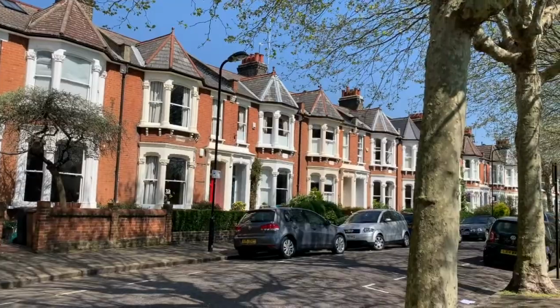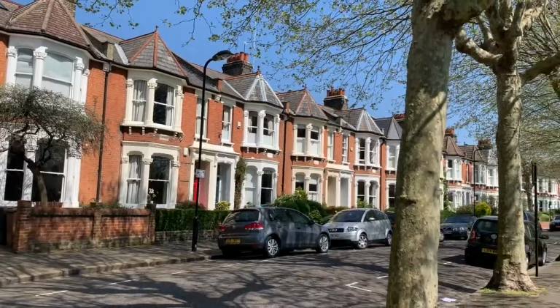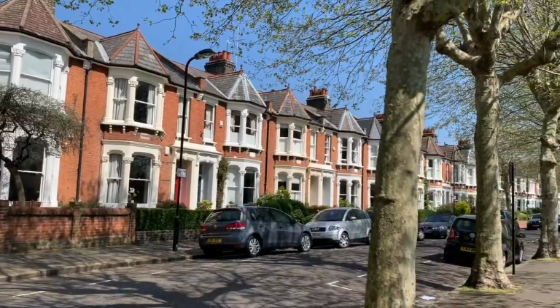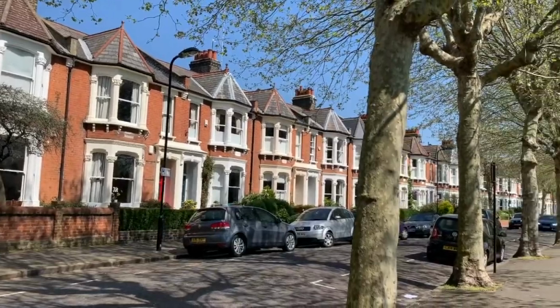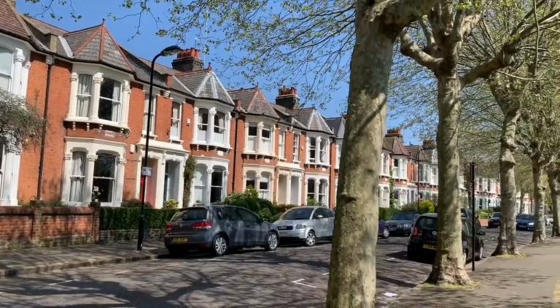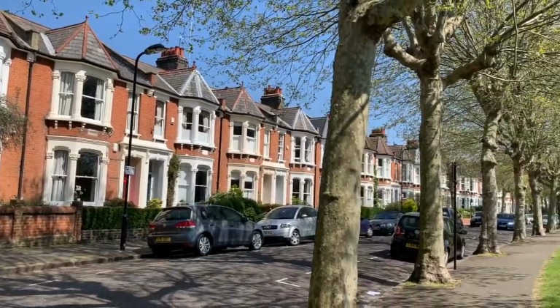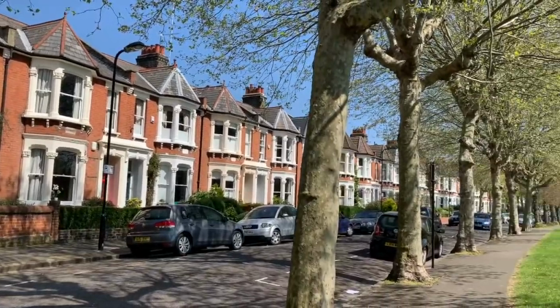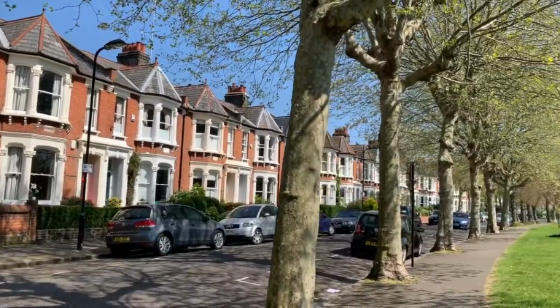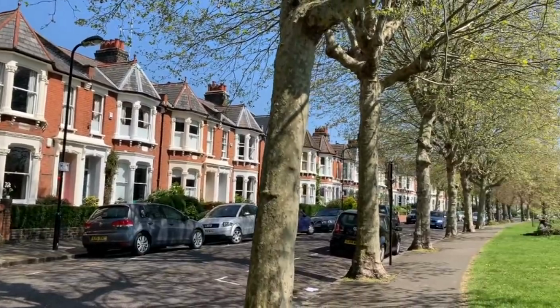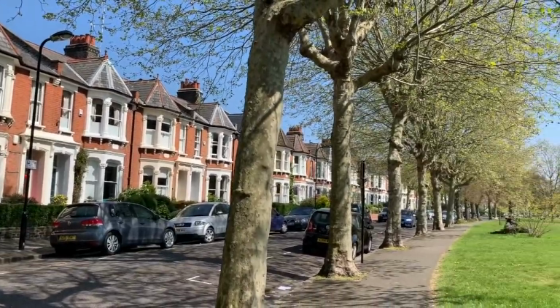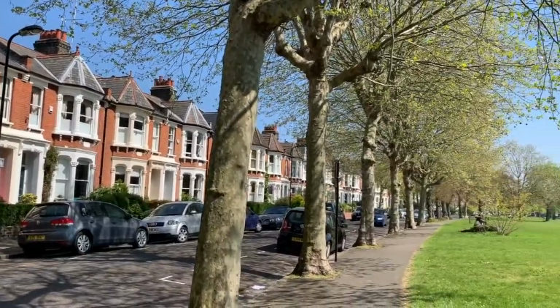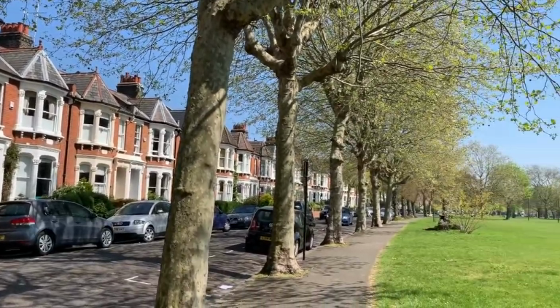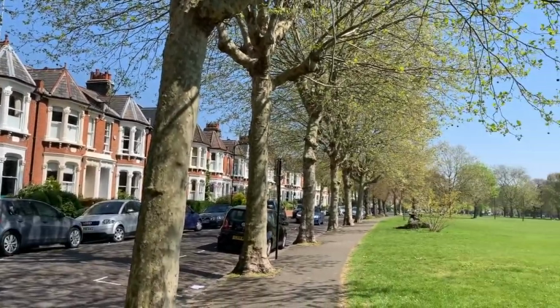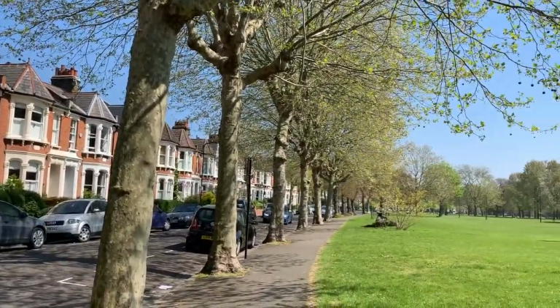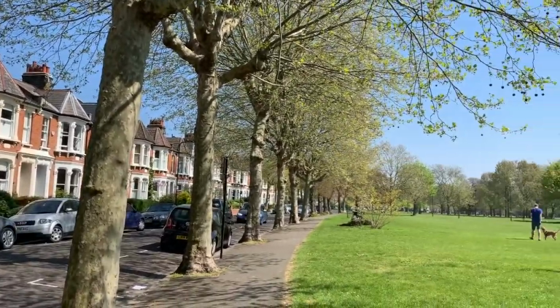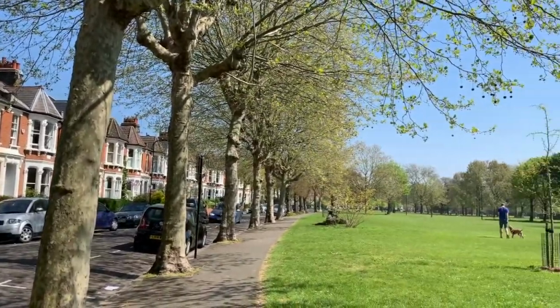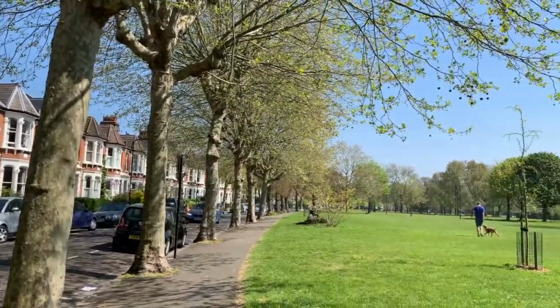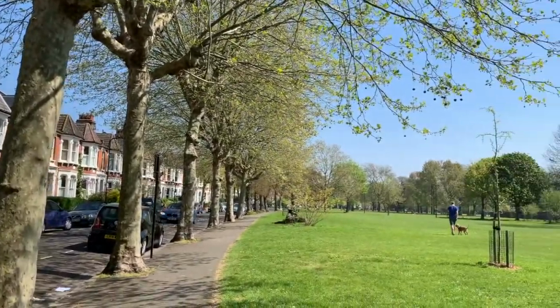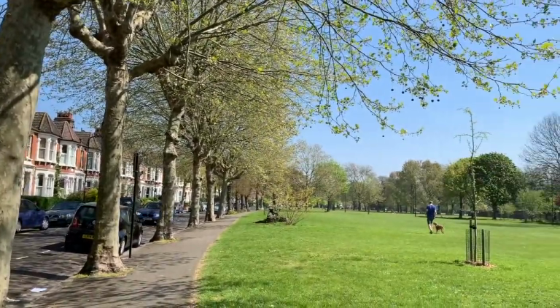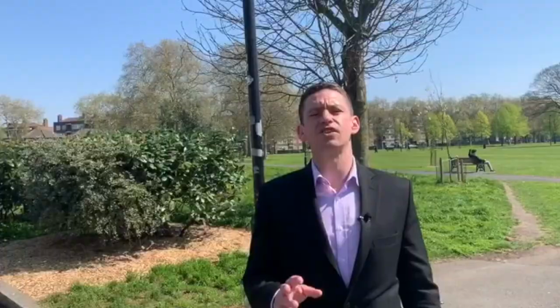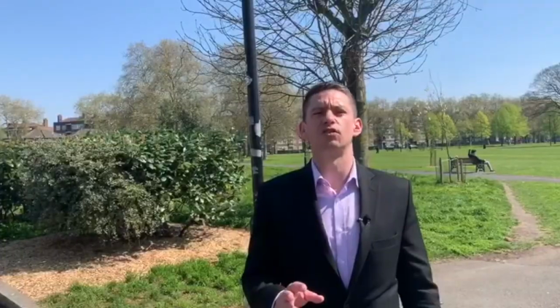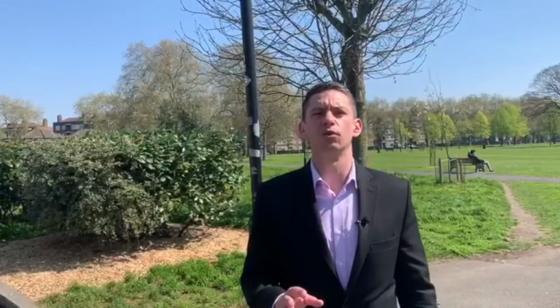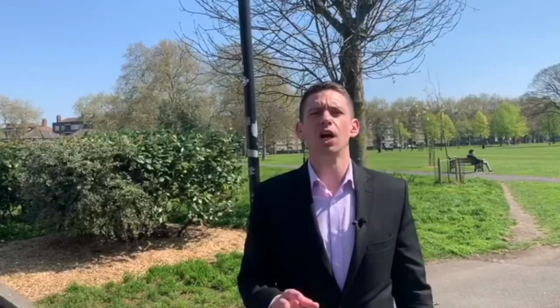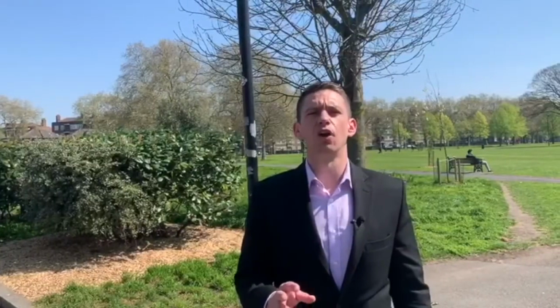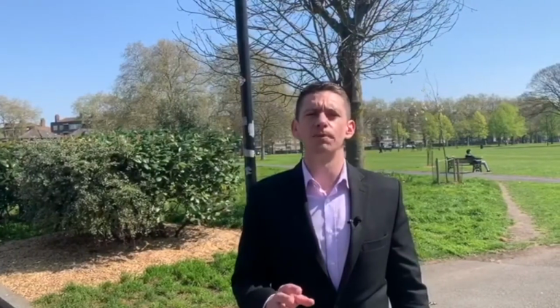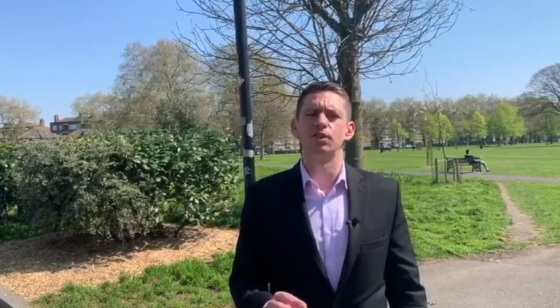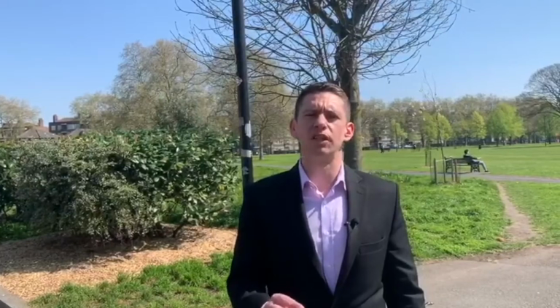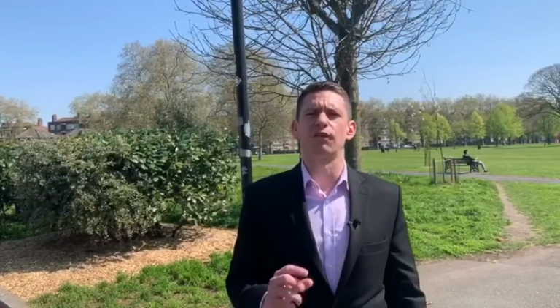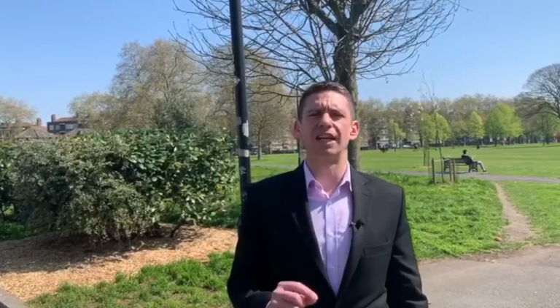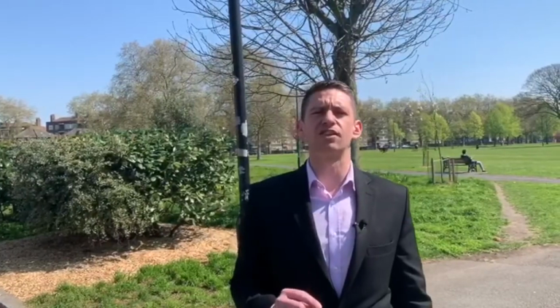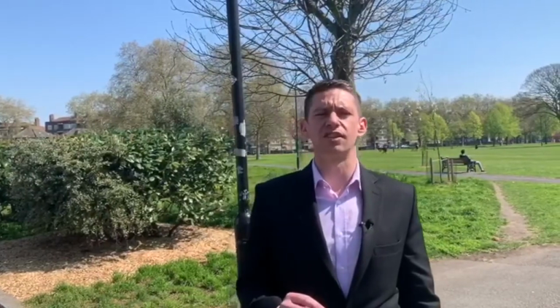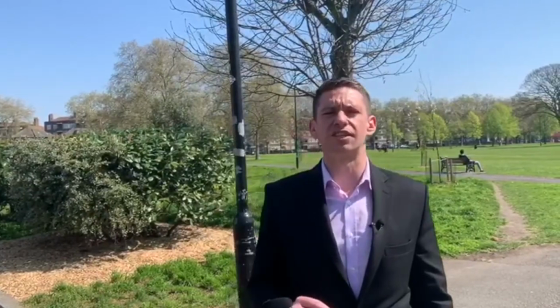Transport links are good, with a choice of three local stations: London Fields, Hackney Central, and Homerton, all with direct links to the city.